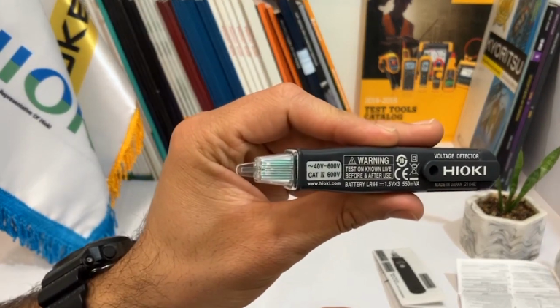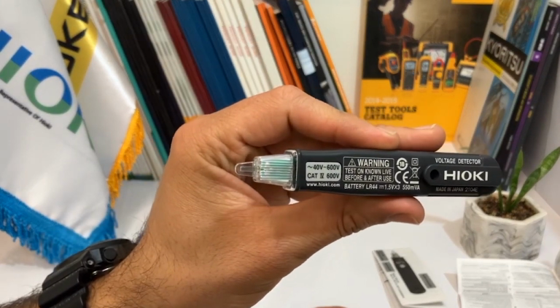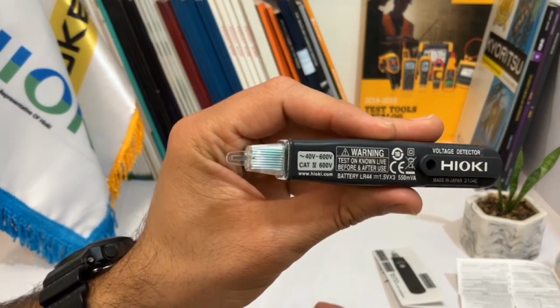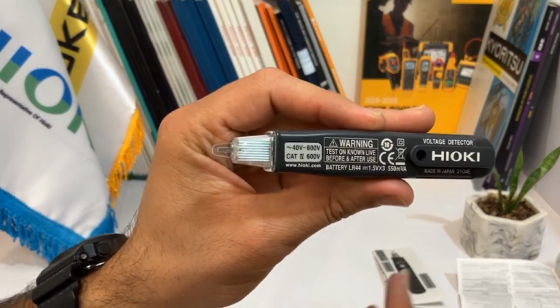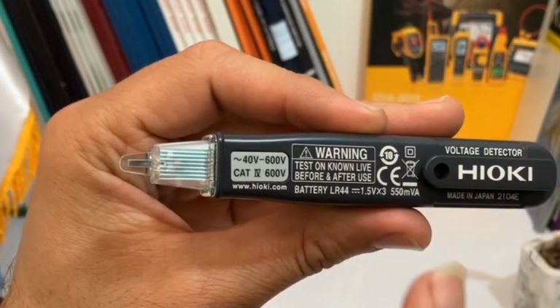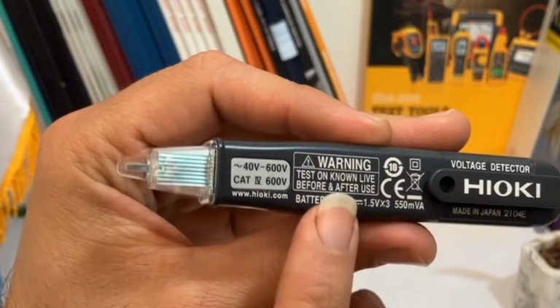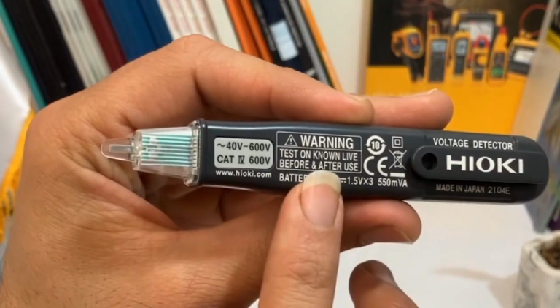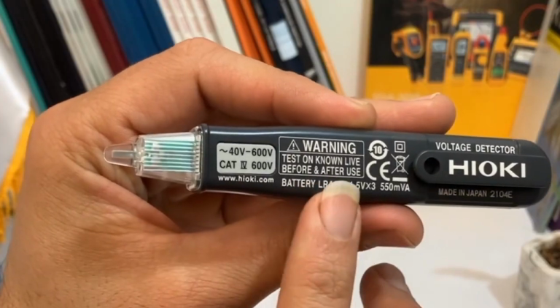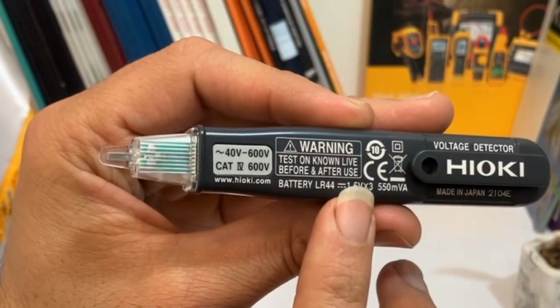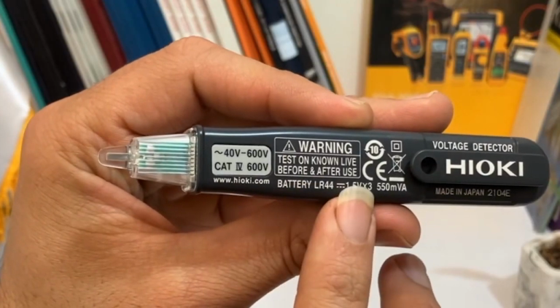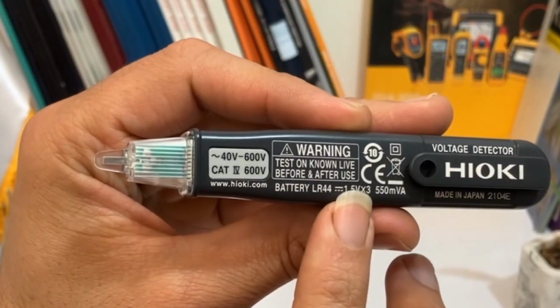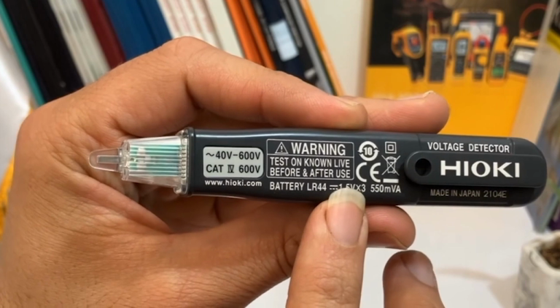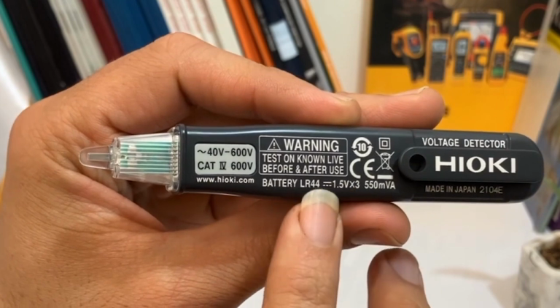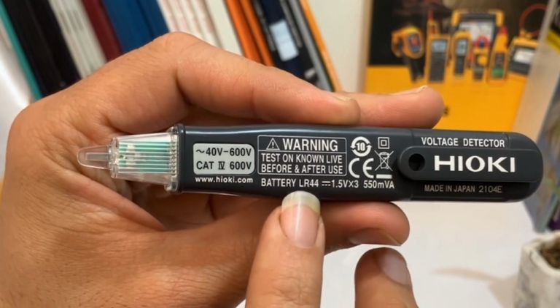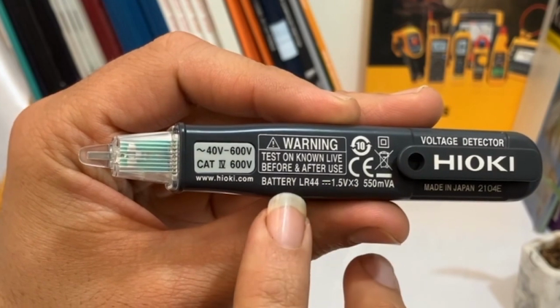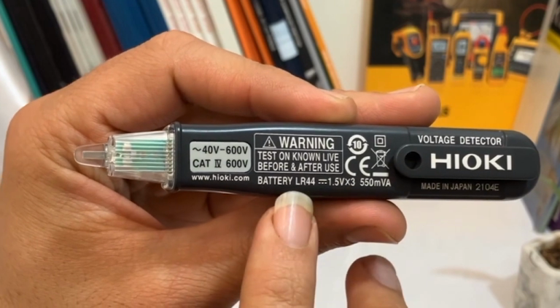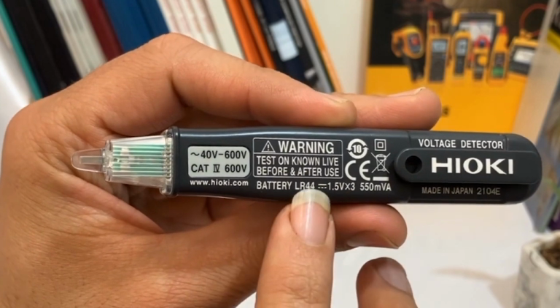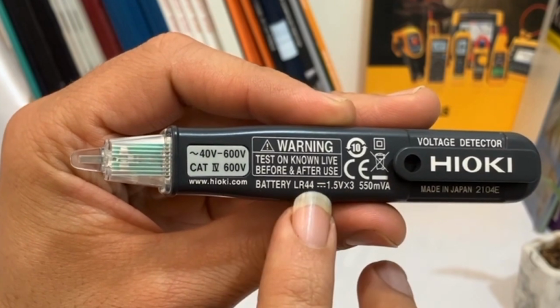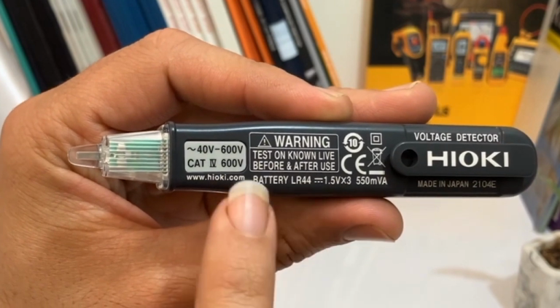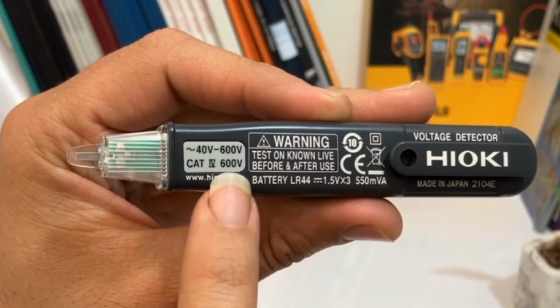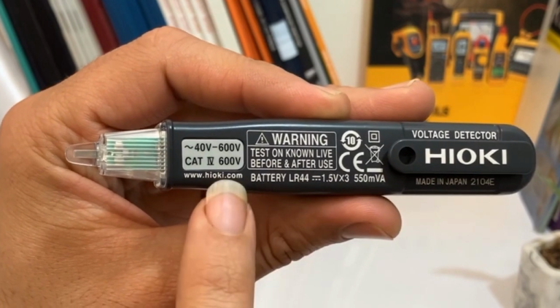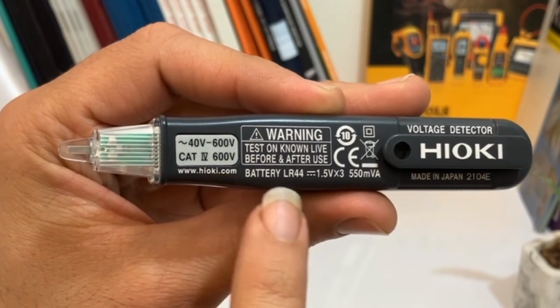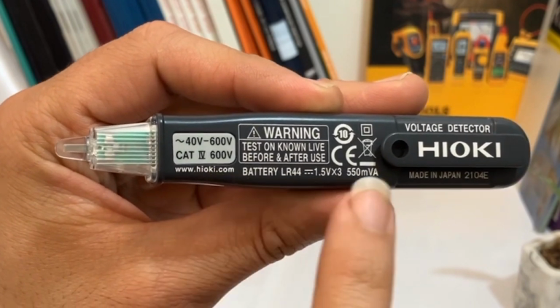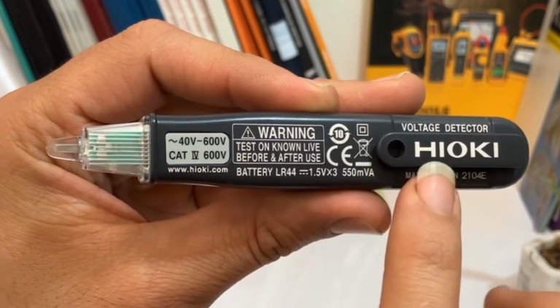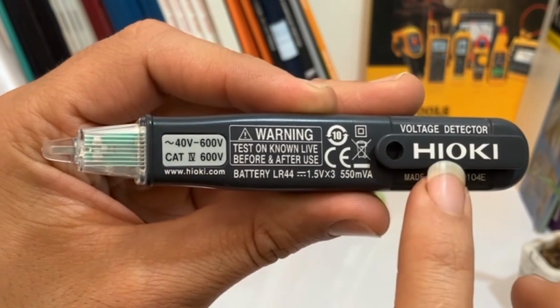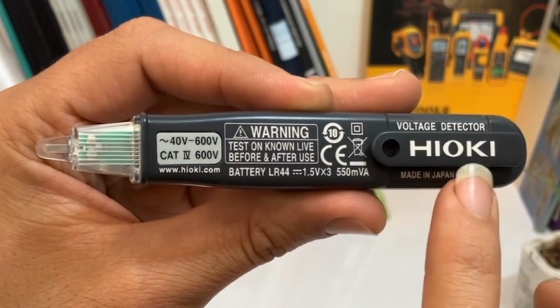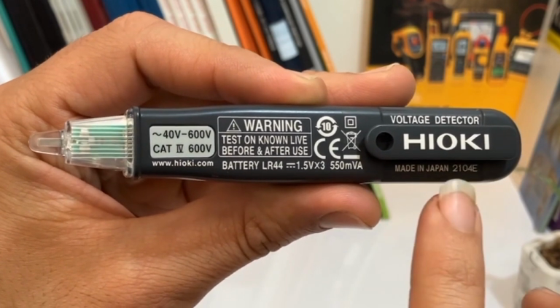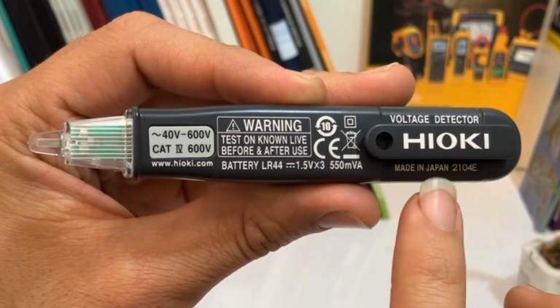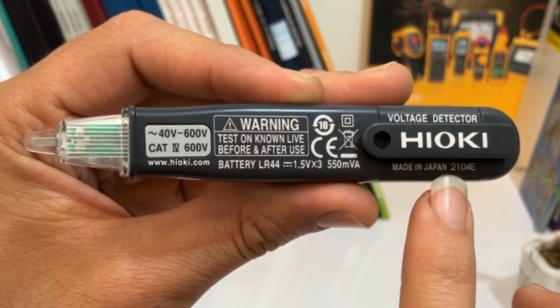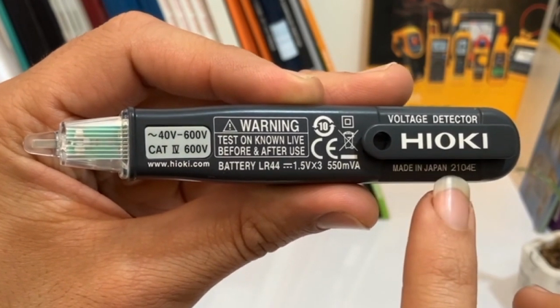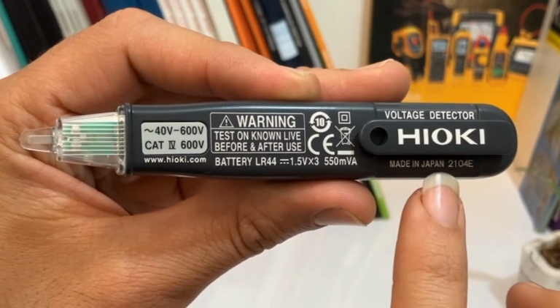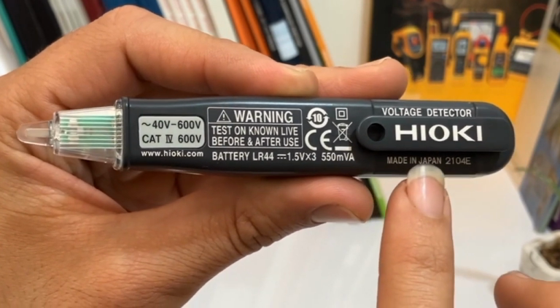The device has the battery type written on the body, and it's also made in Japan, just like the box.